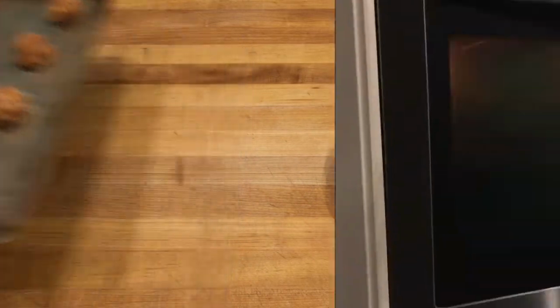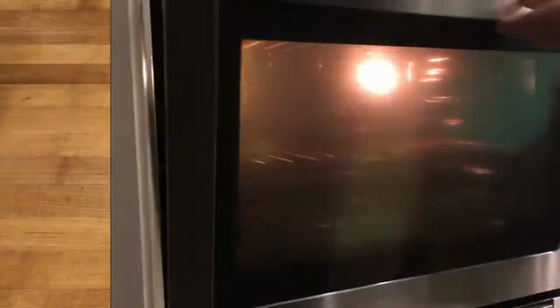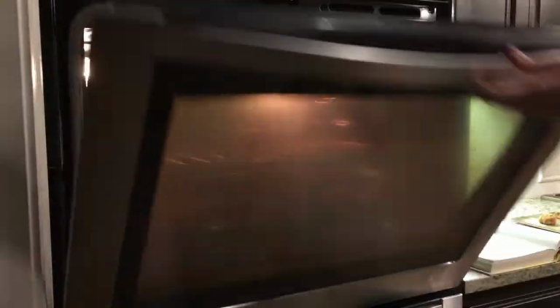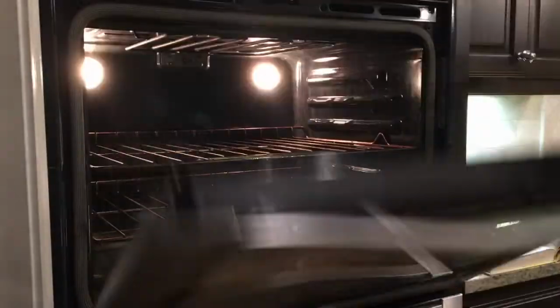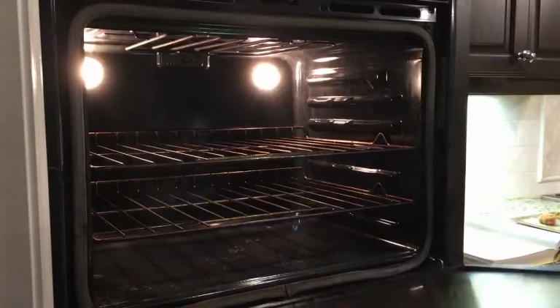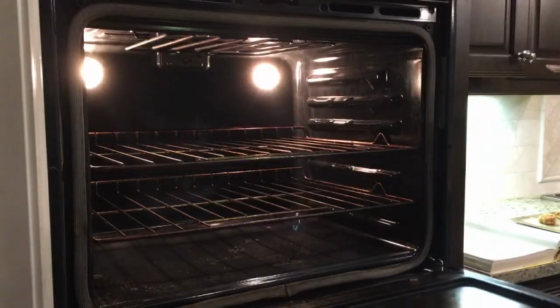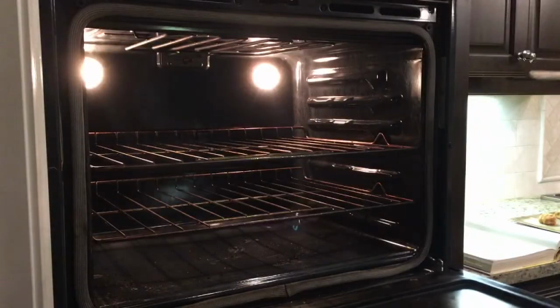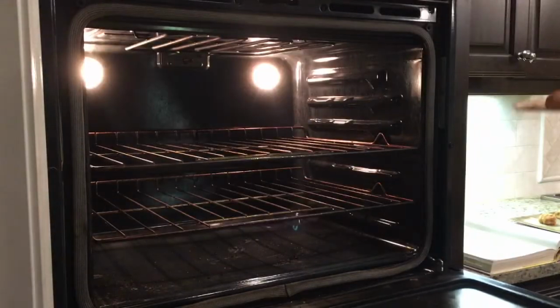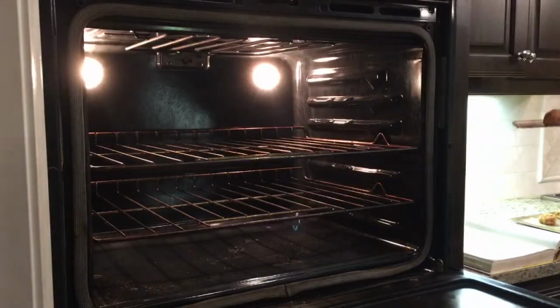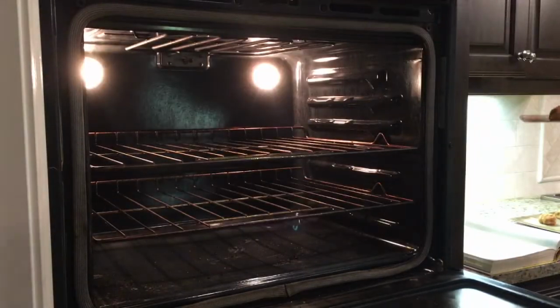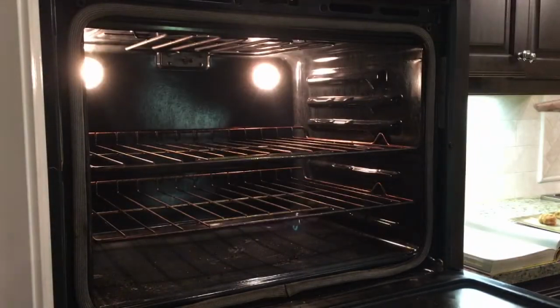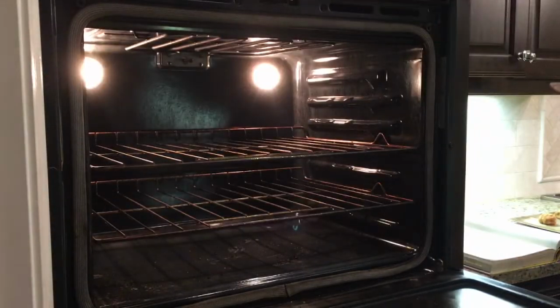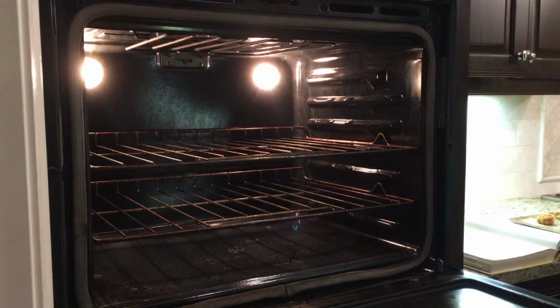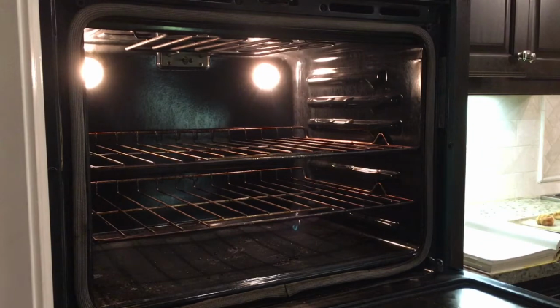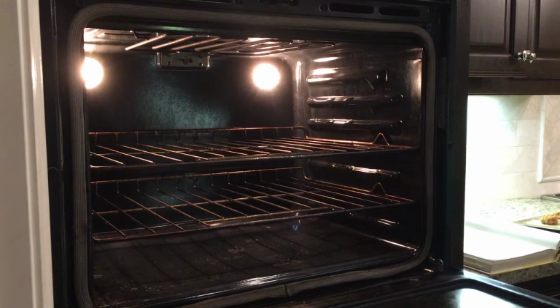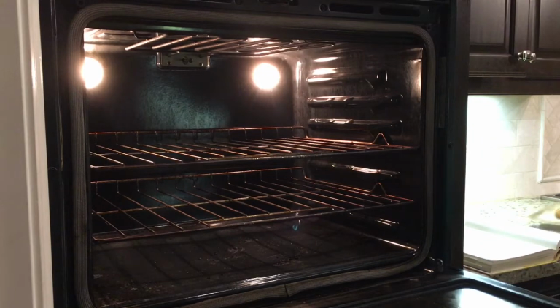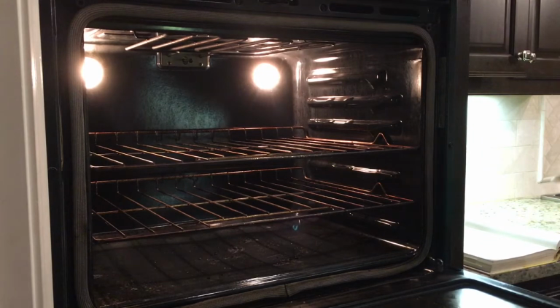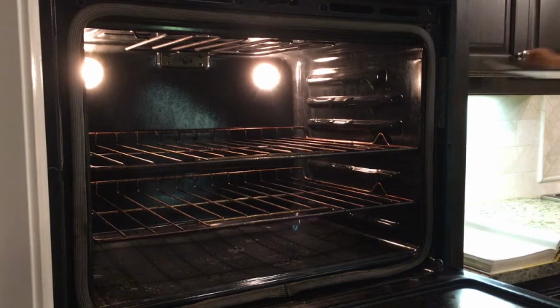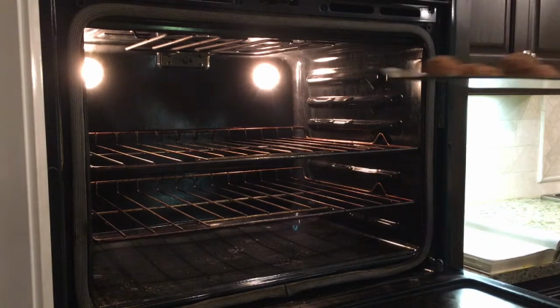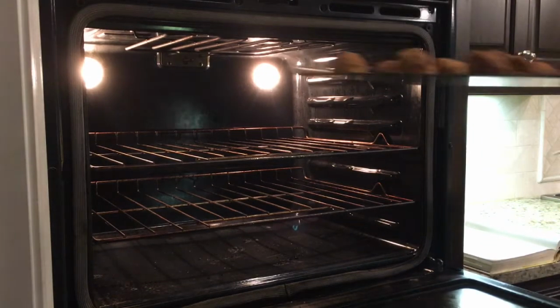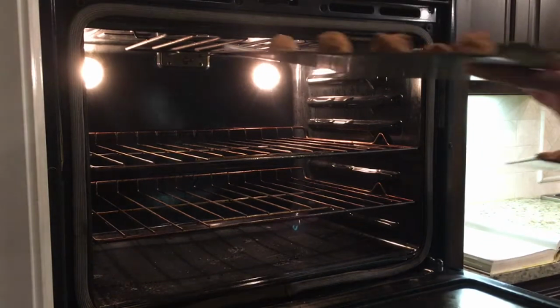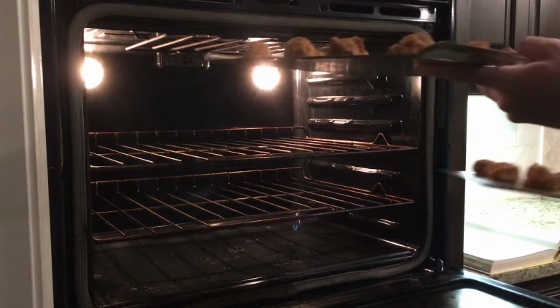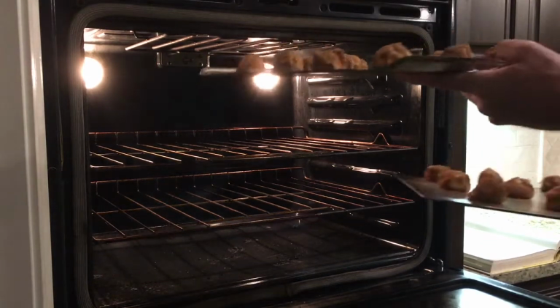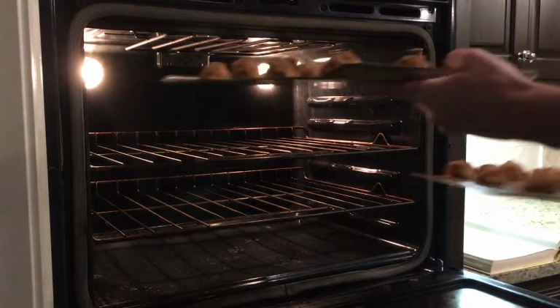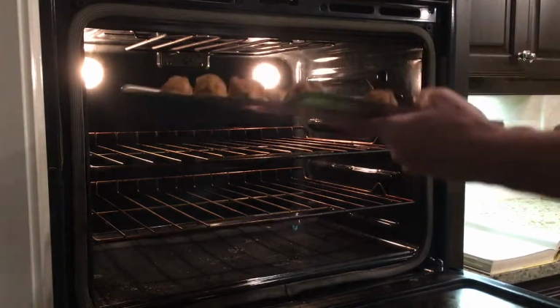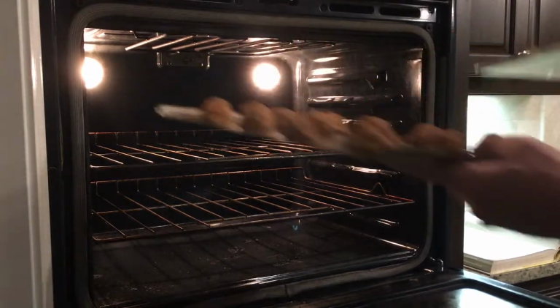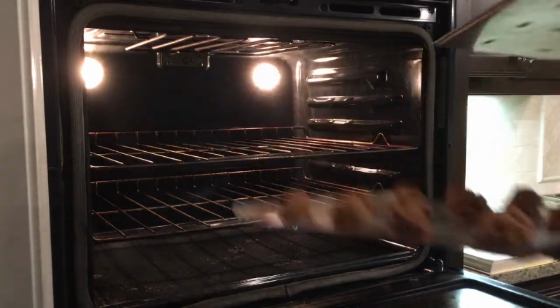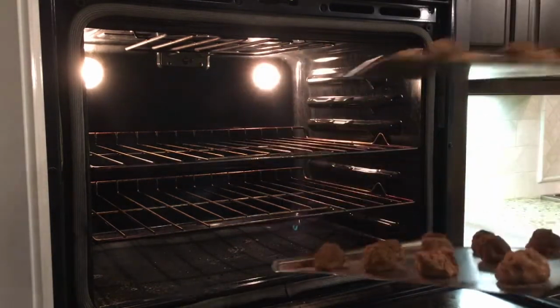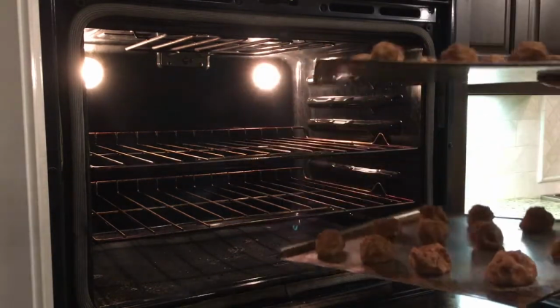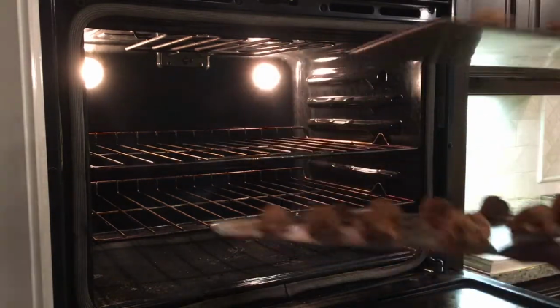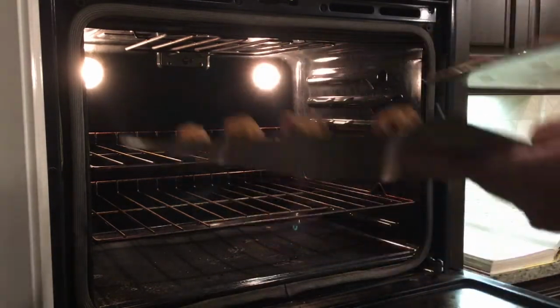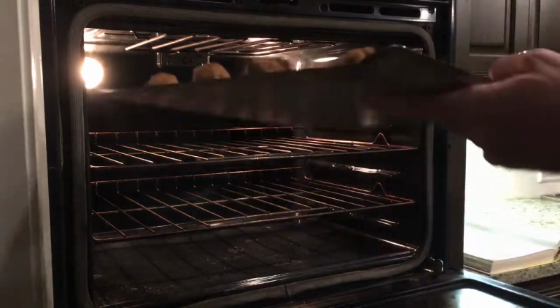Now bake them at a temperature of 400 degrees for 9 to 11 minutes.